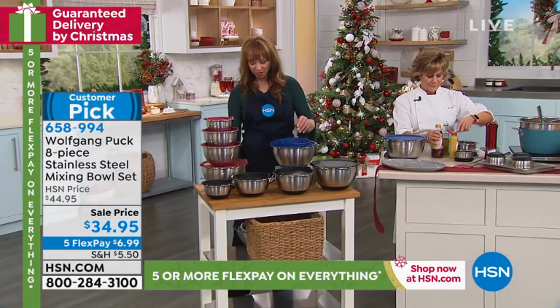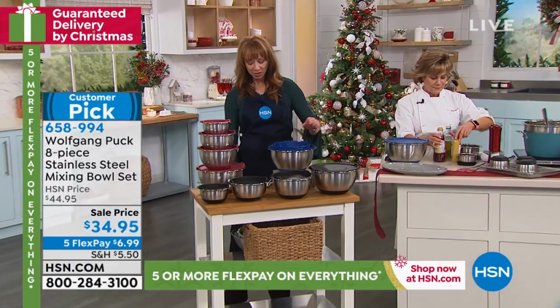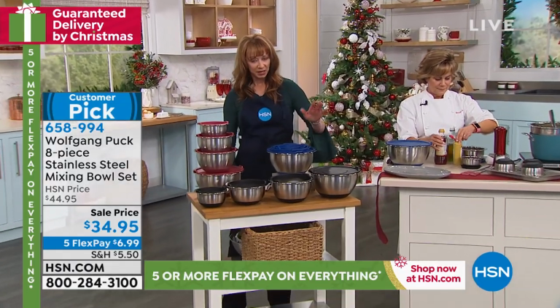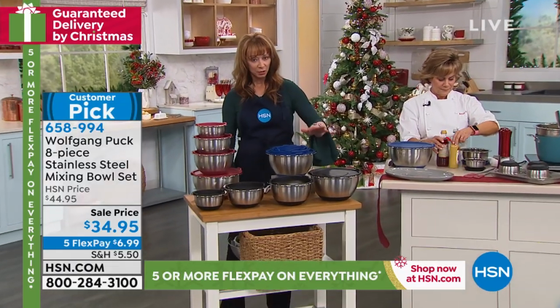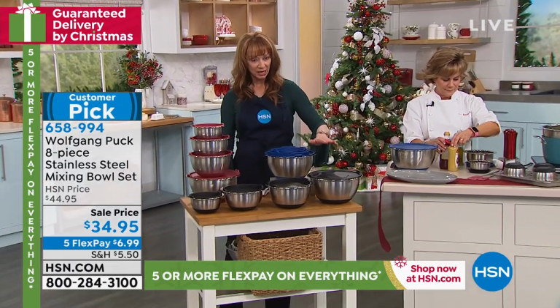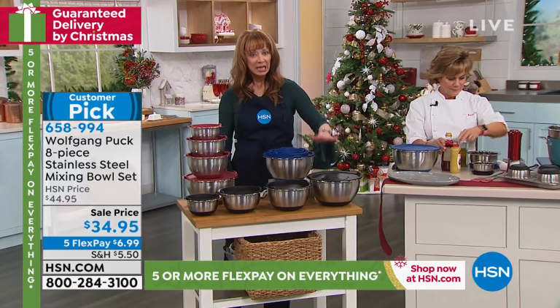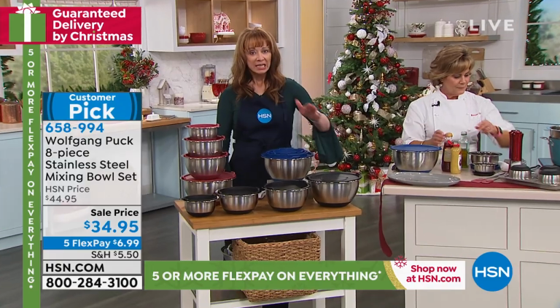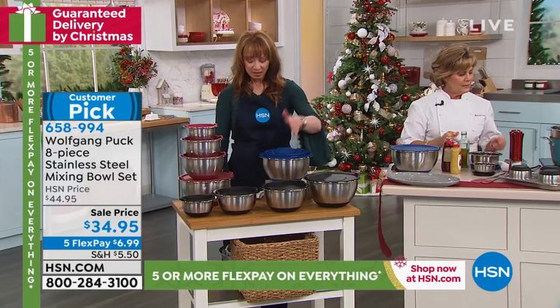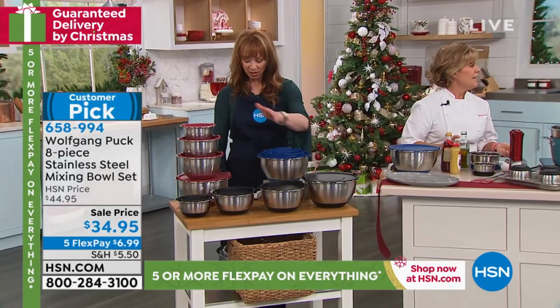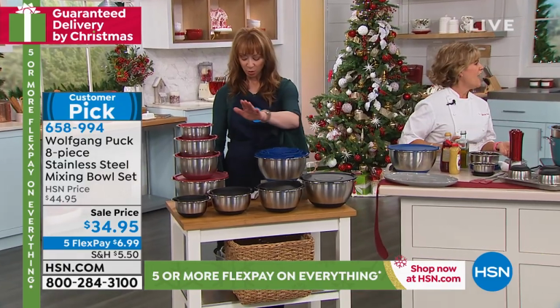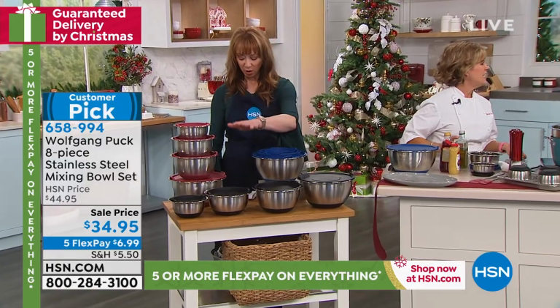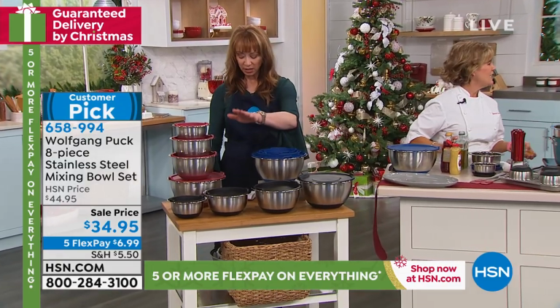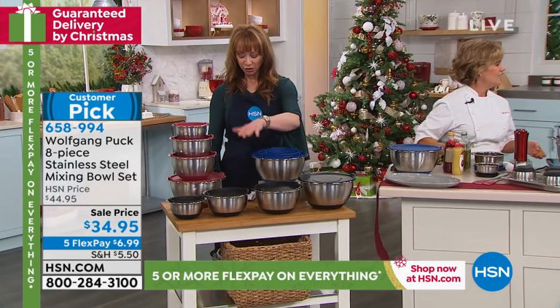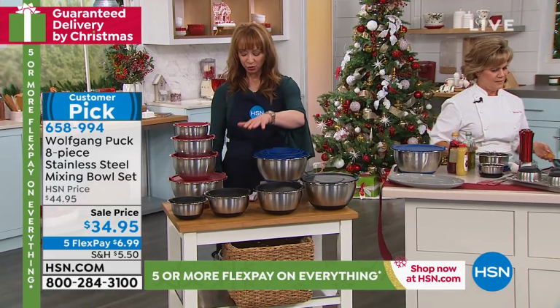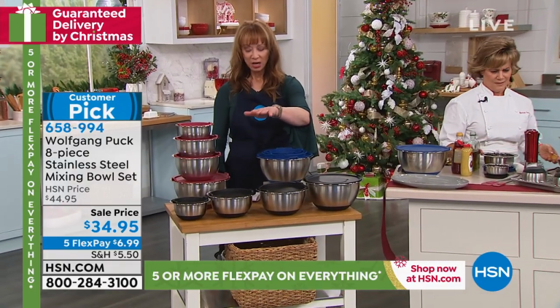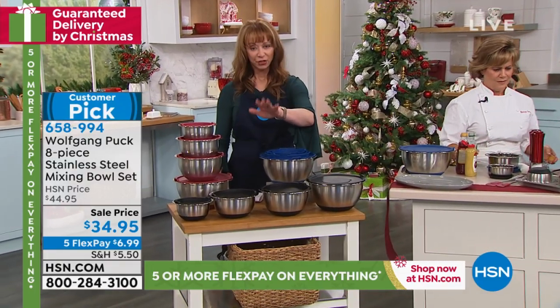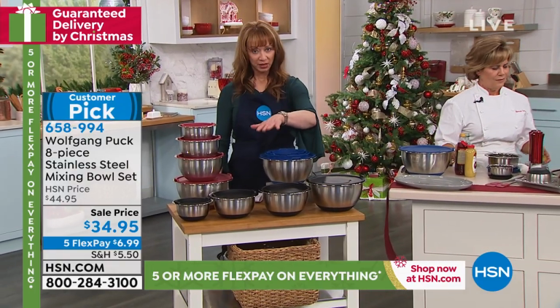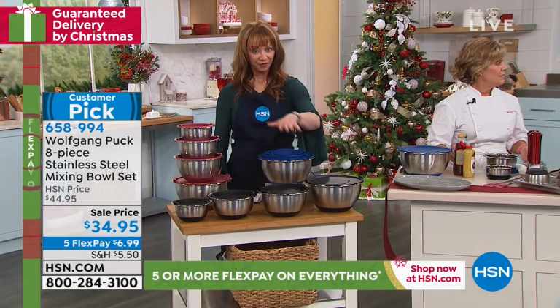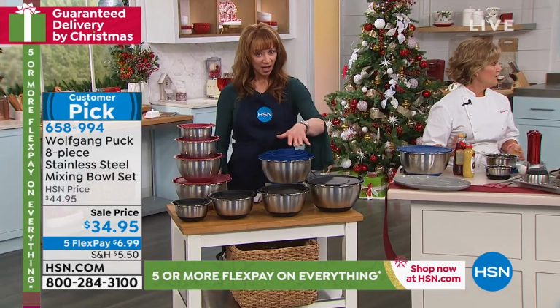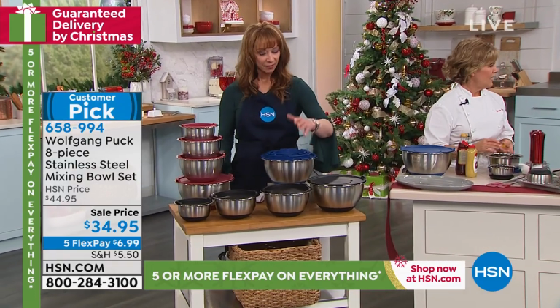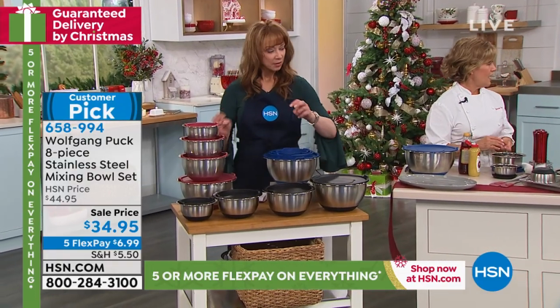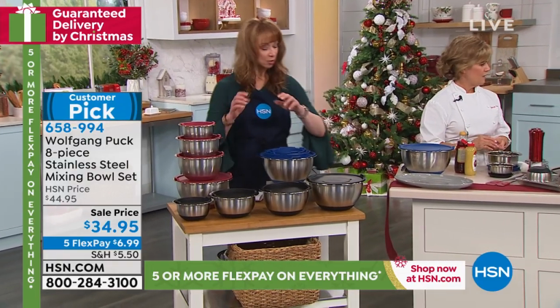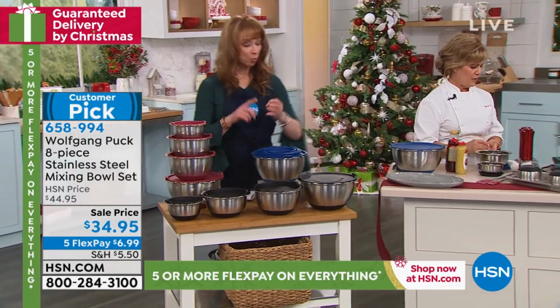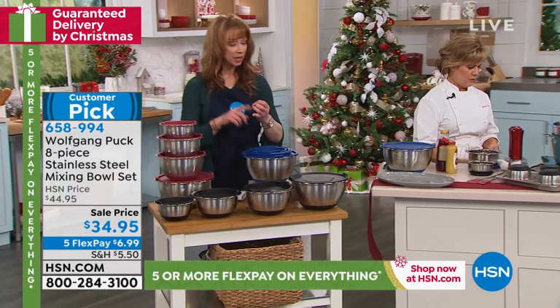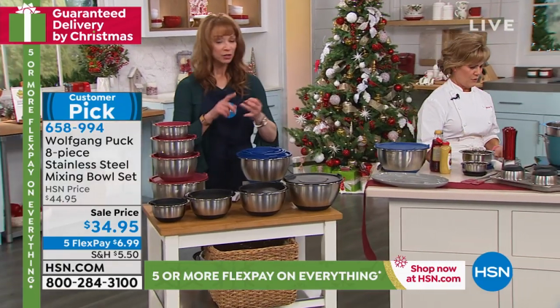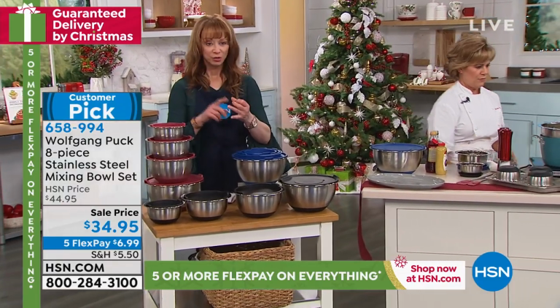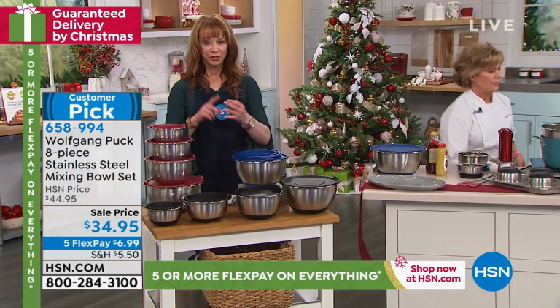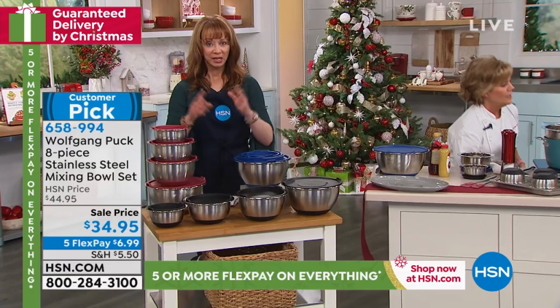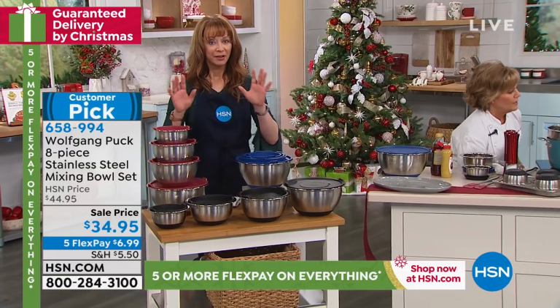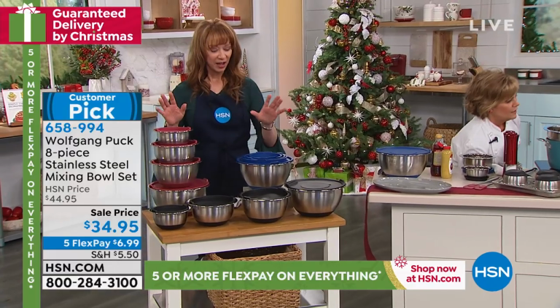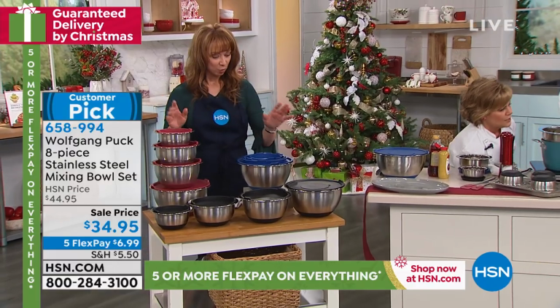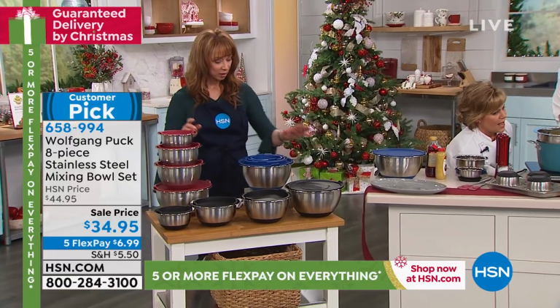I'm going to start with the big kahuna. You get a one, a two, a three, and a five quart.